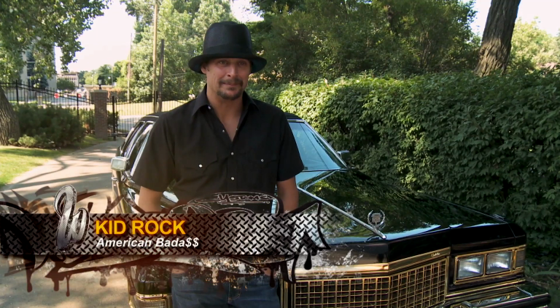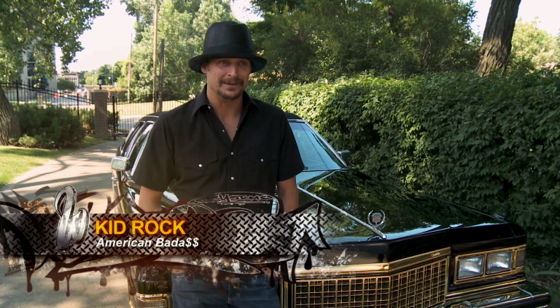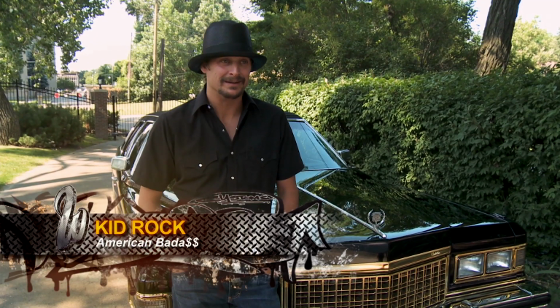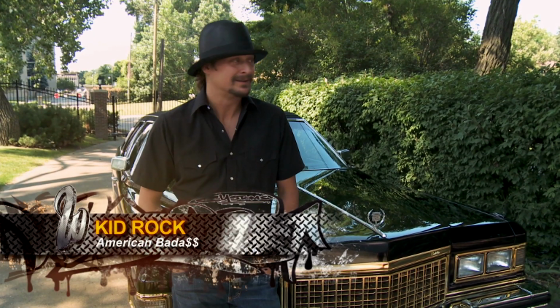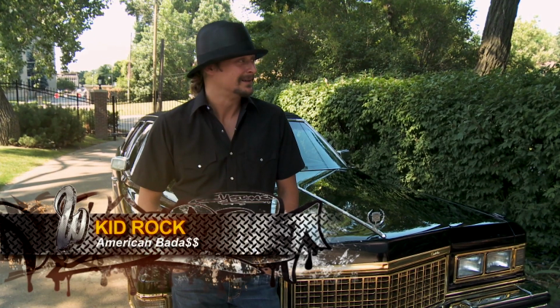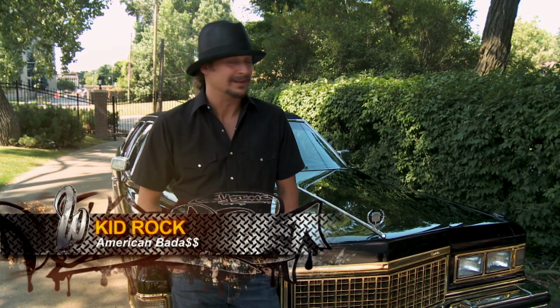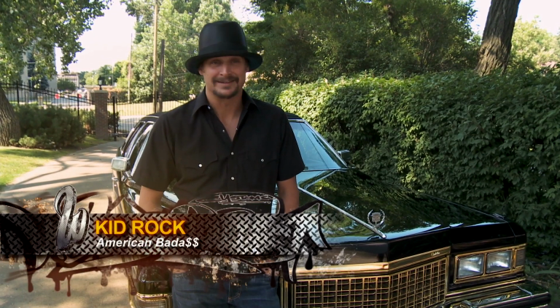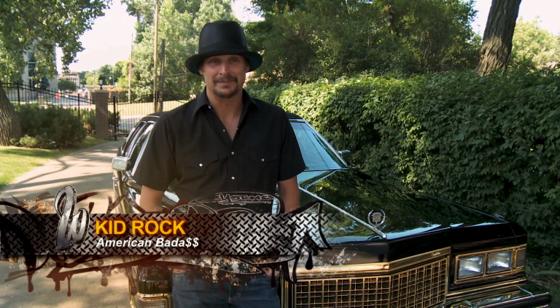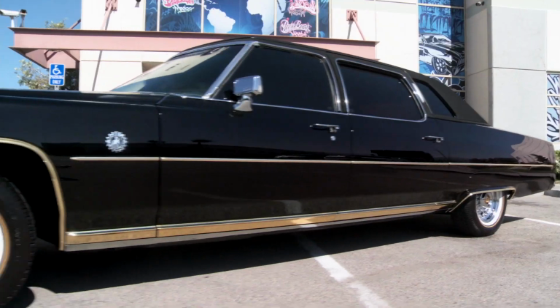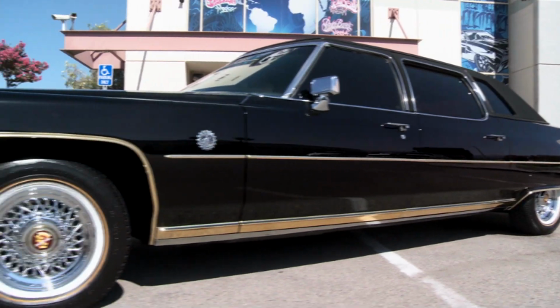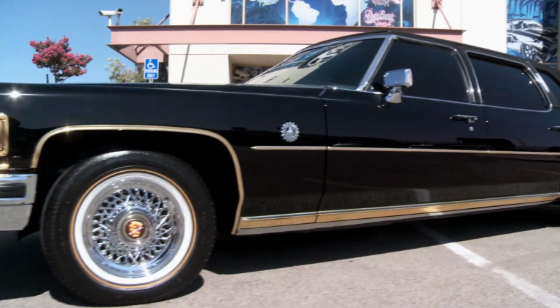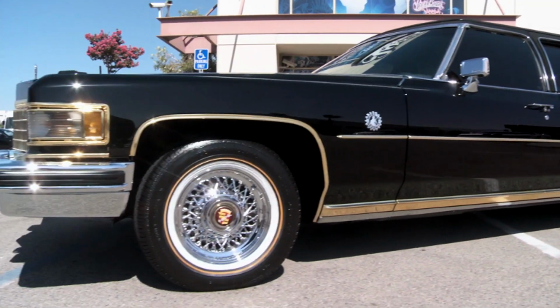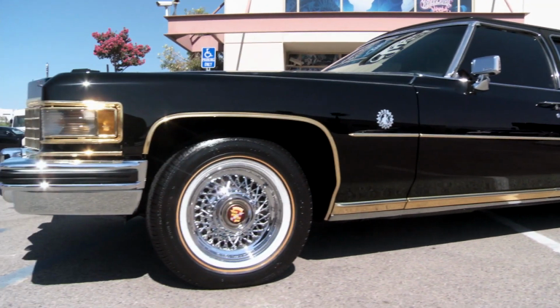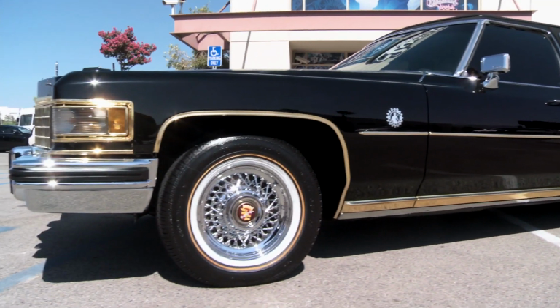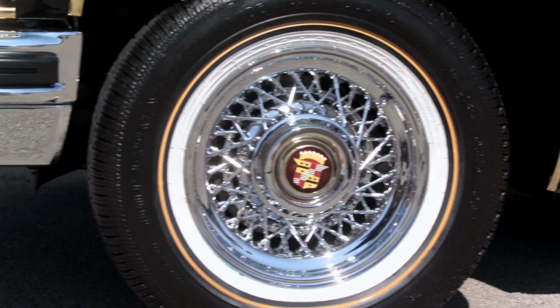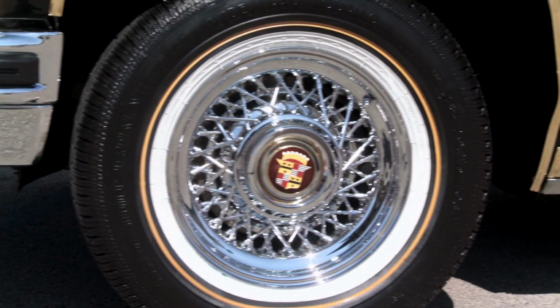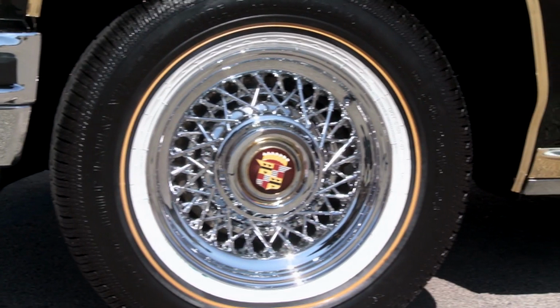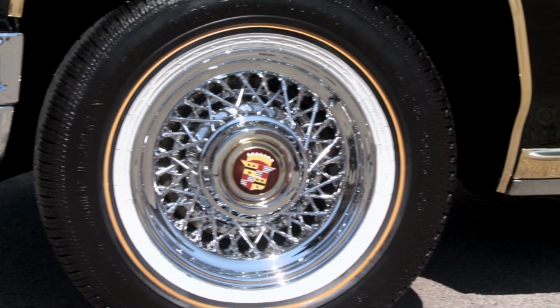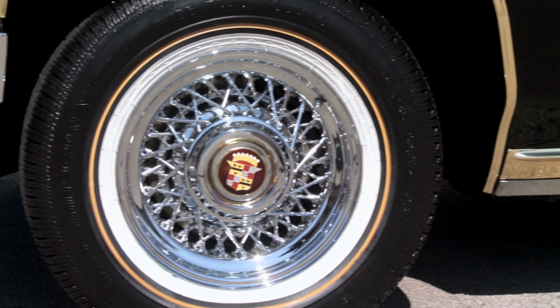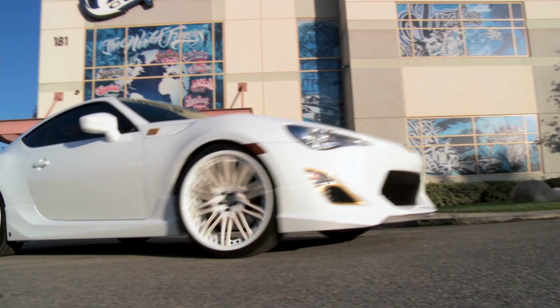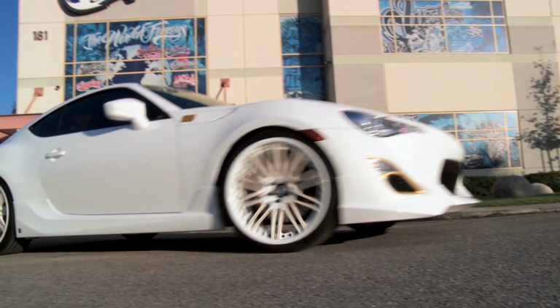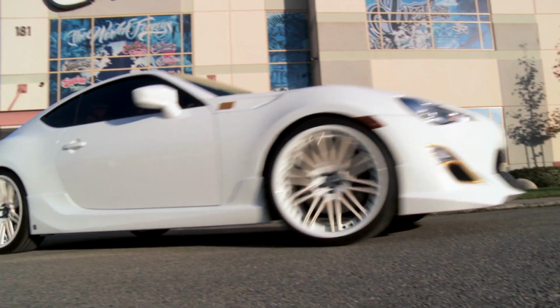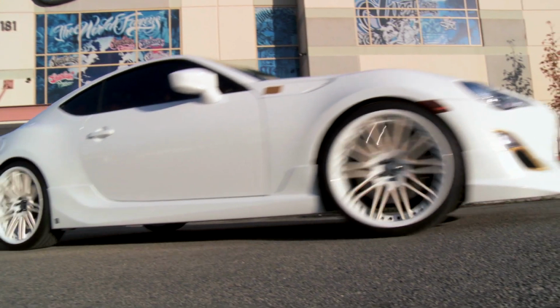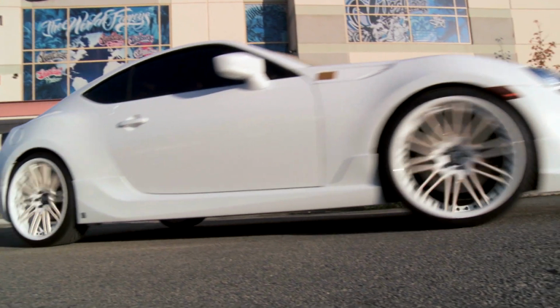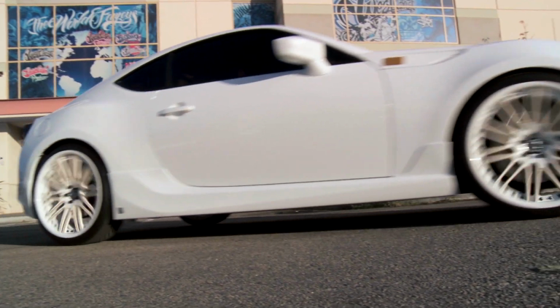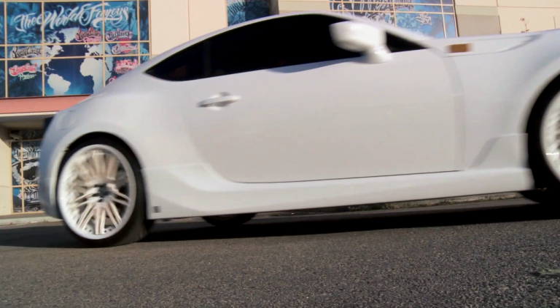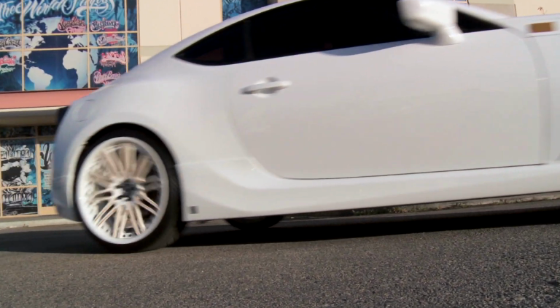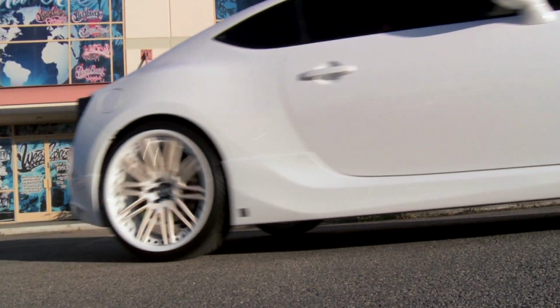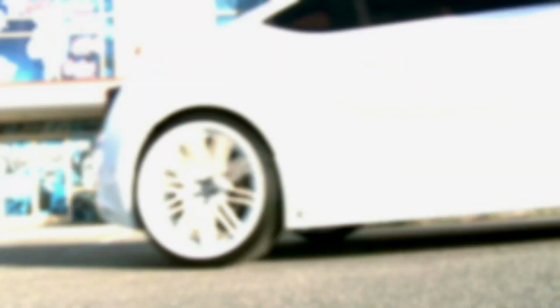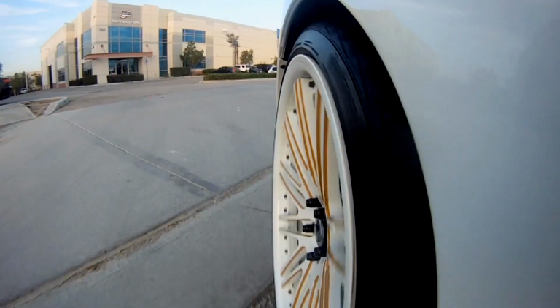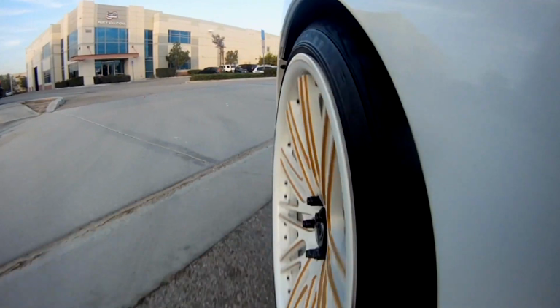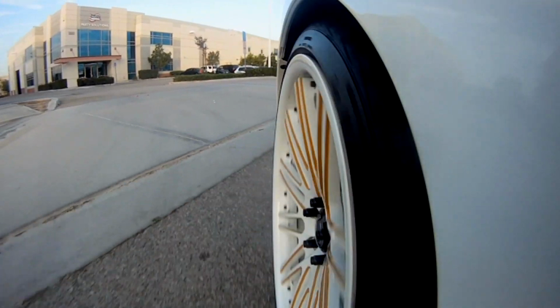Whether you're a celebrity driving a one-of-a-kind West Coast Custom, or you just want to look like a superstar in your car, use Blackmagic Wheel.